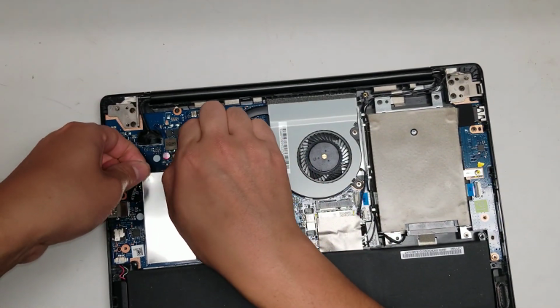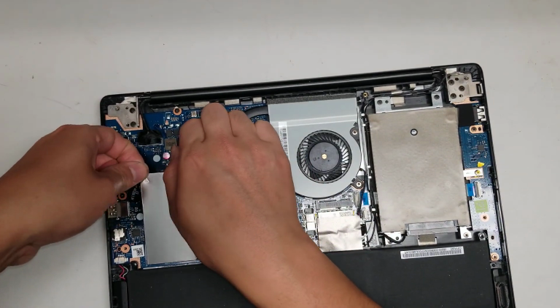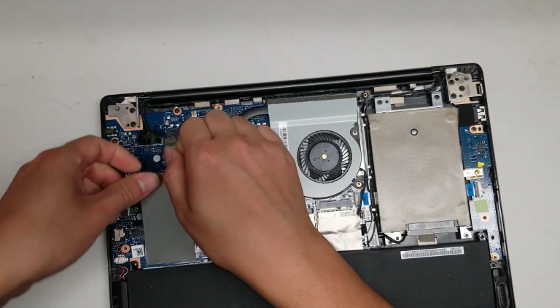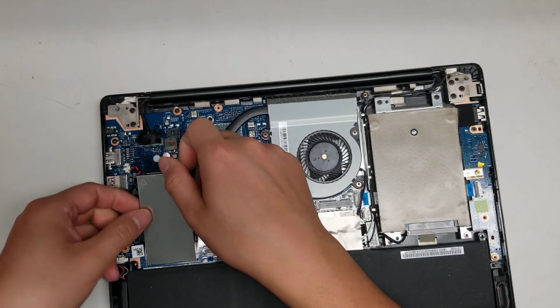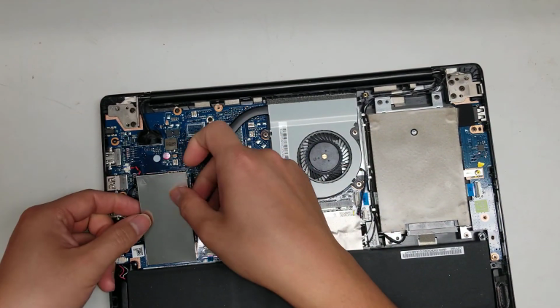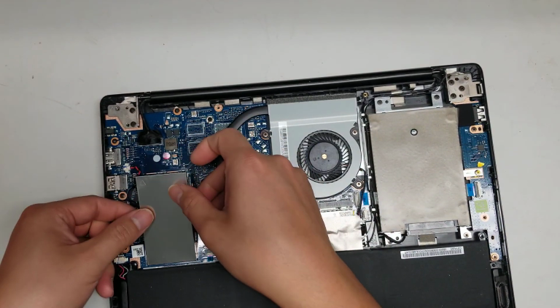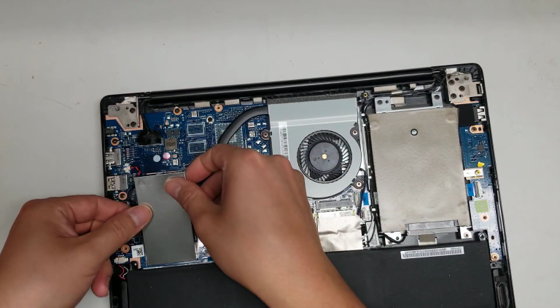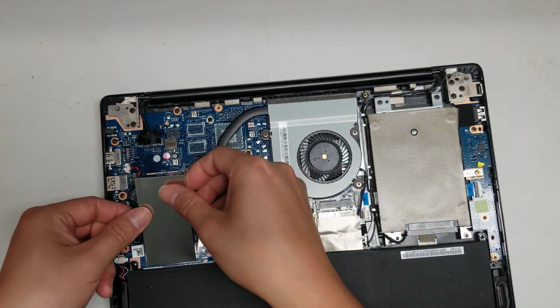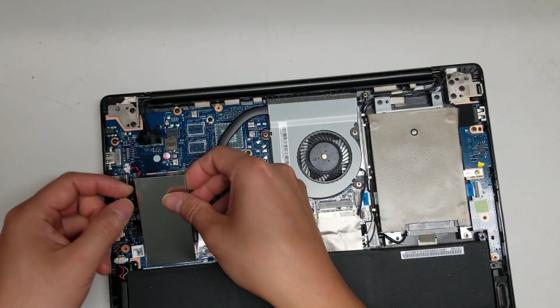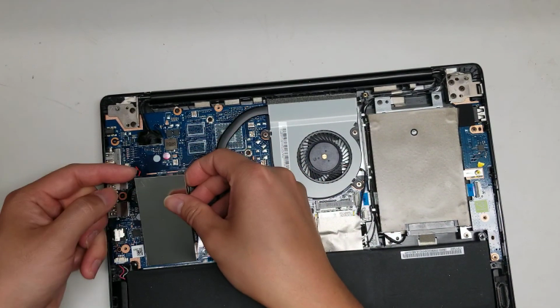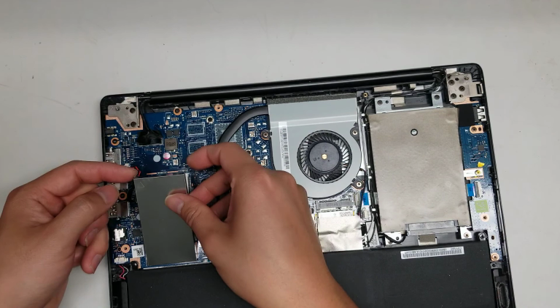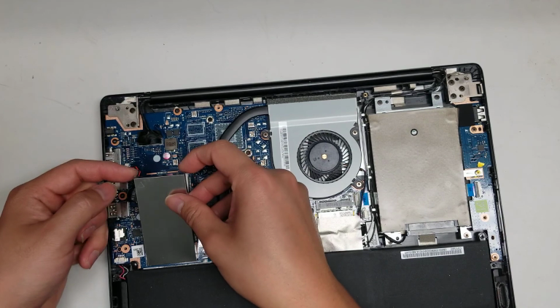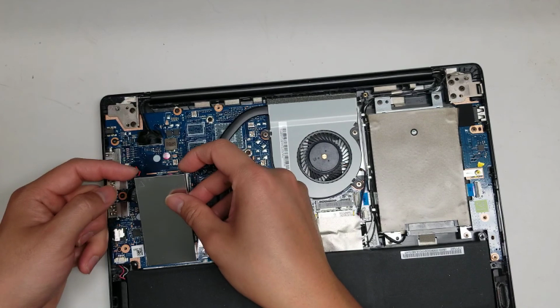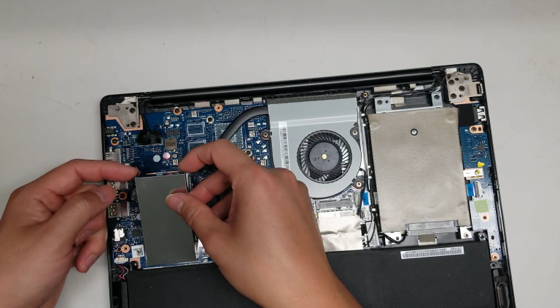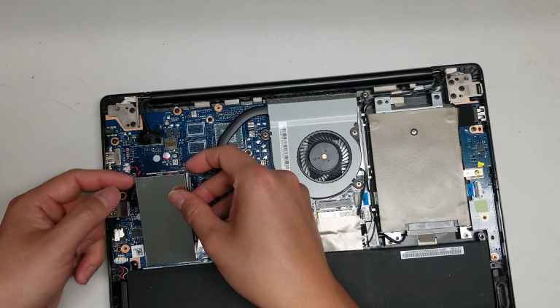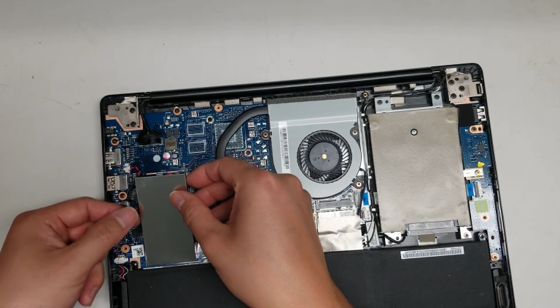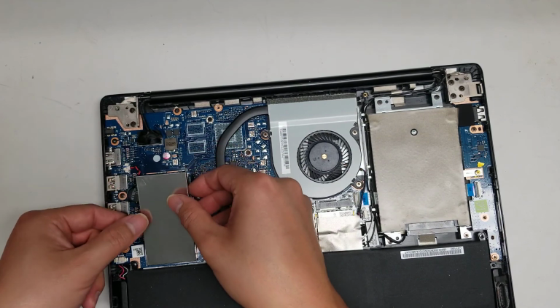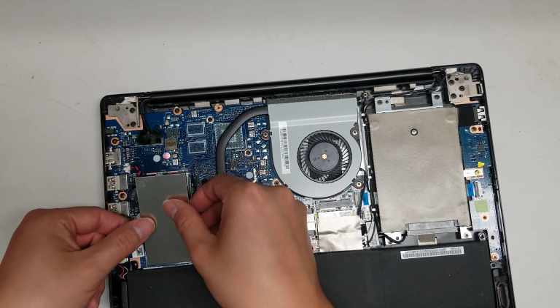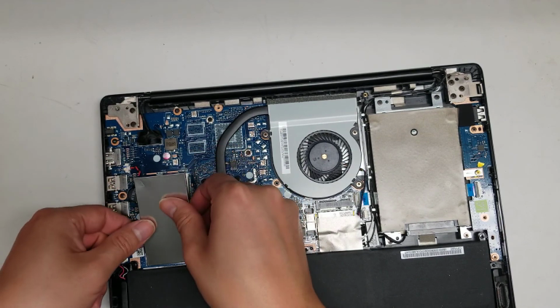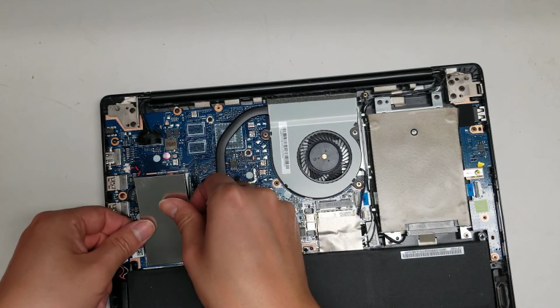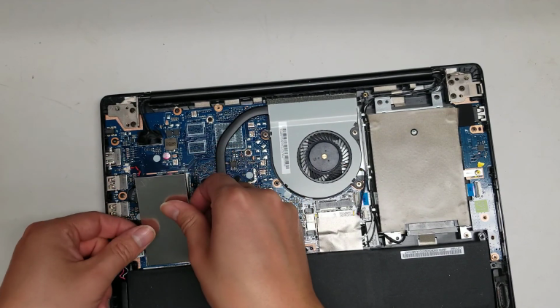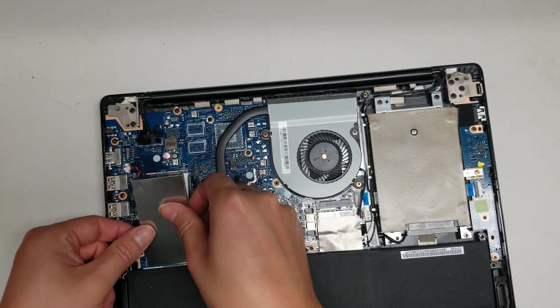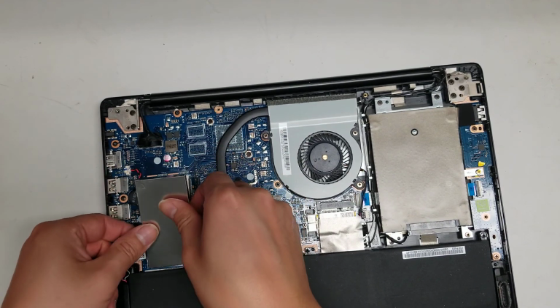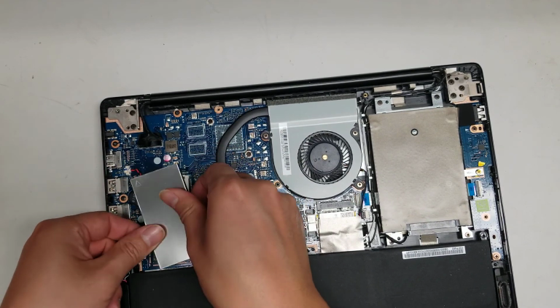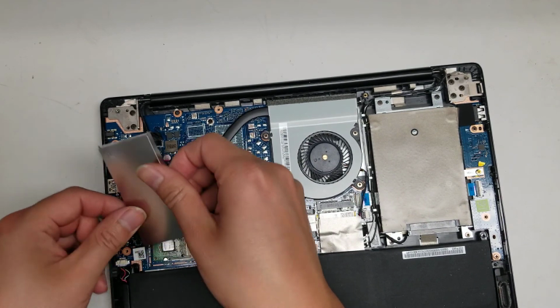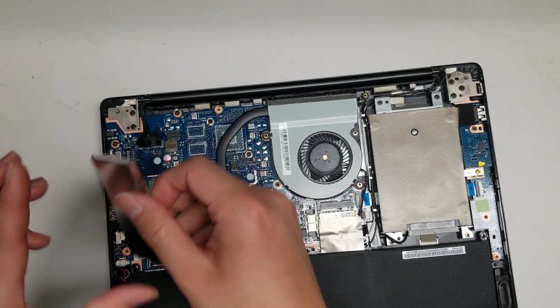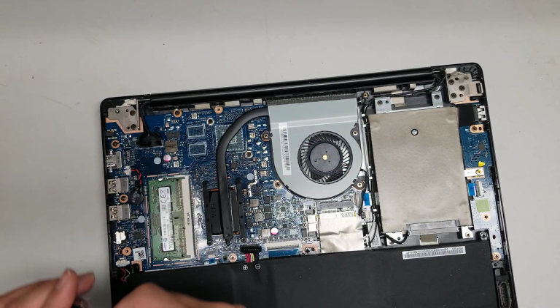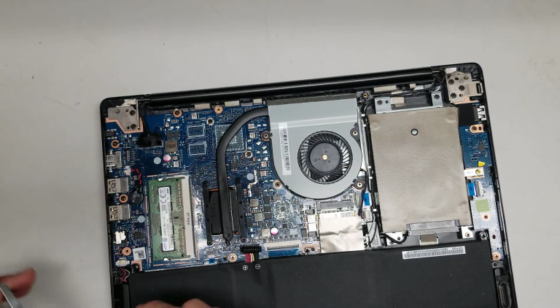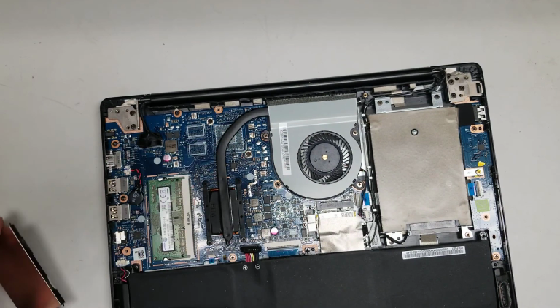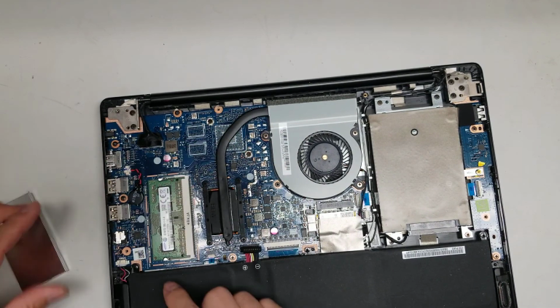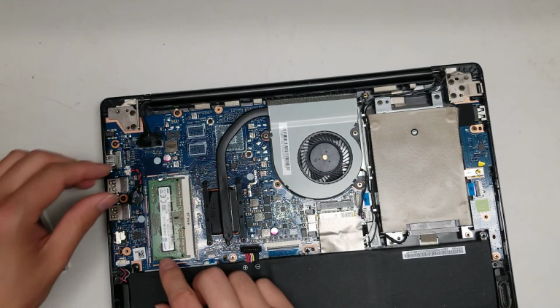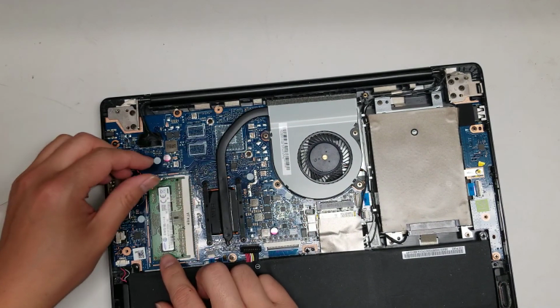The RAM — you can pry it up. There are little parts that stick out from this metal shield, and you can pry it up just like that.